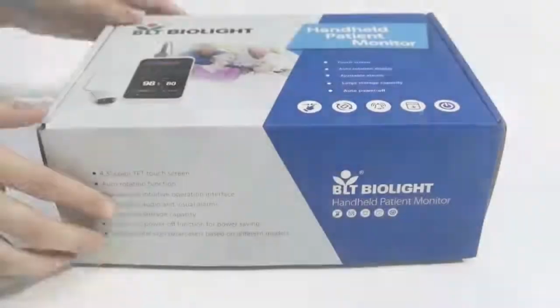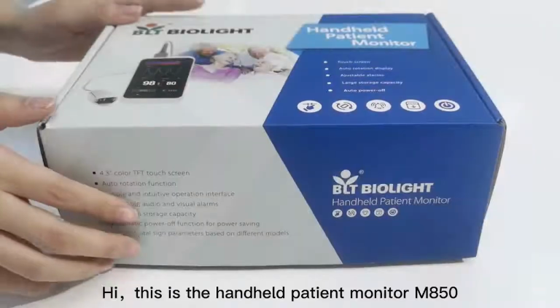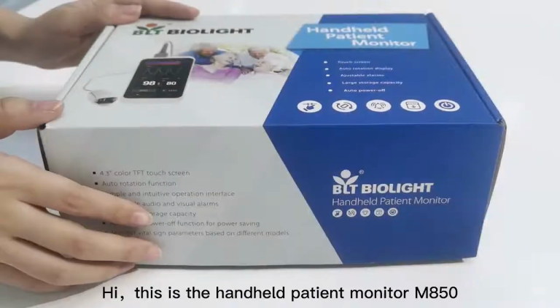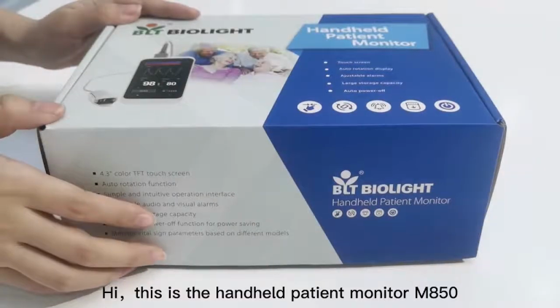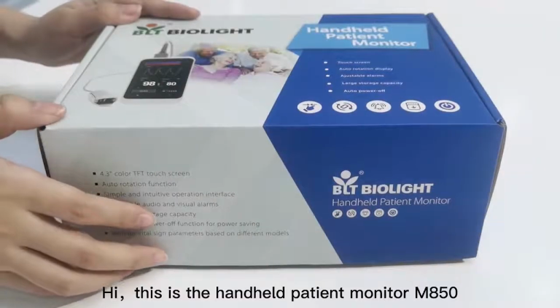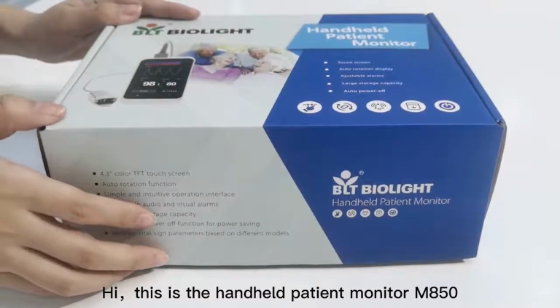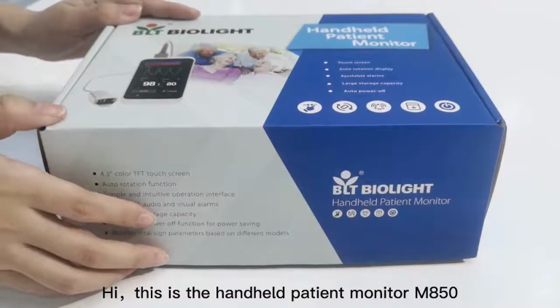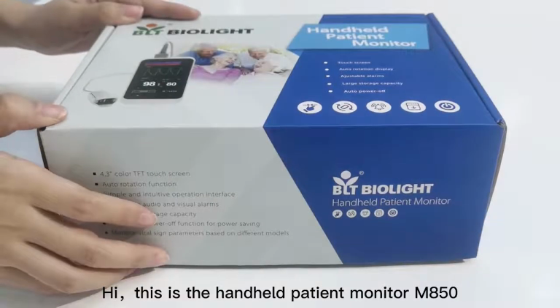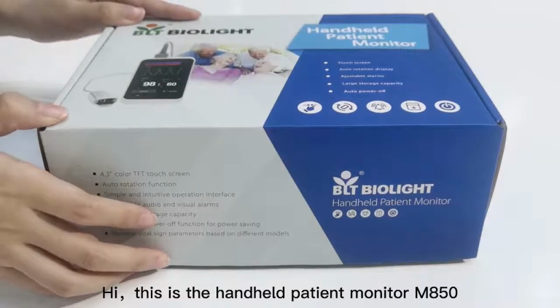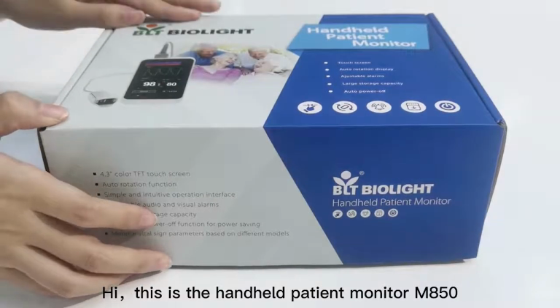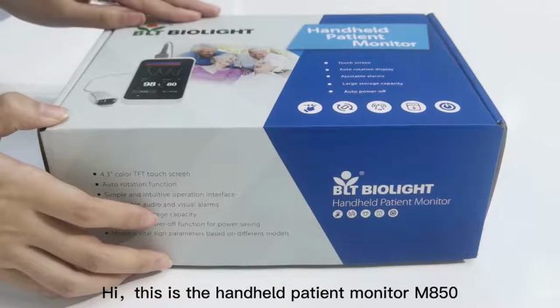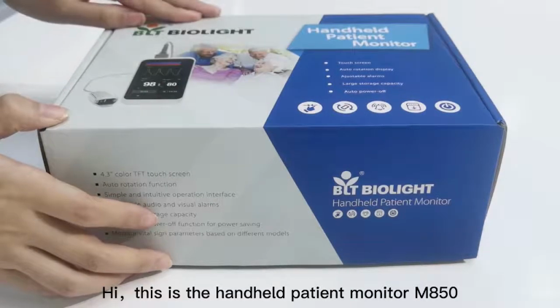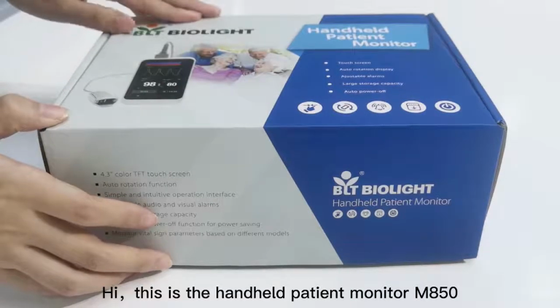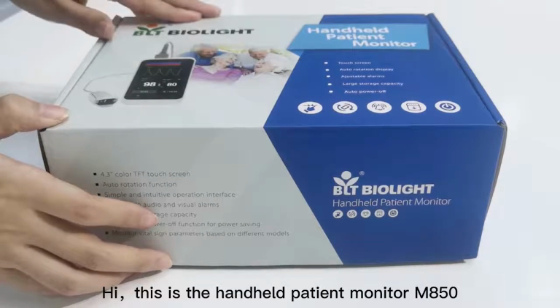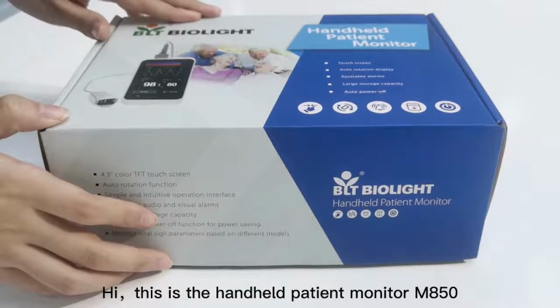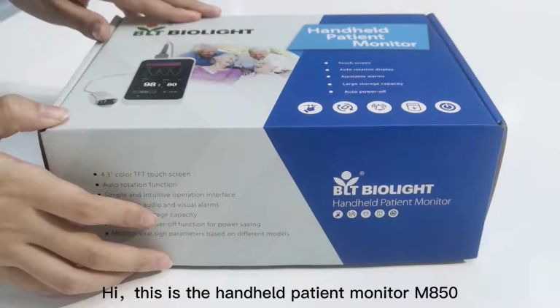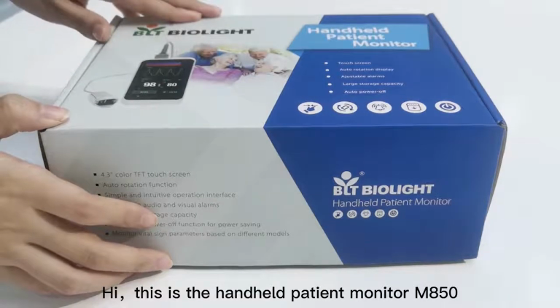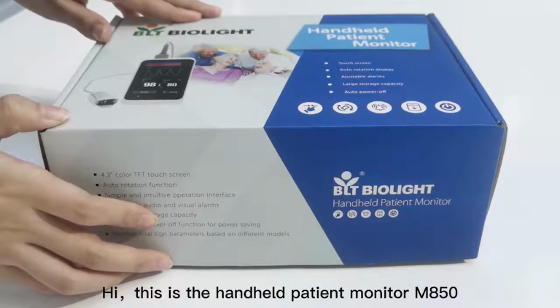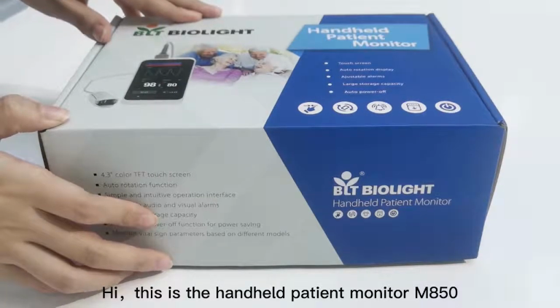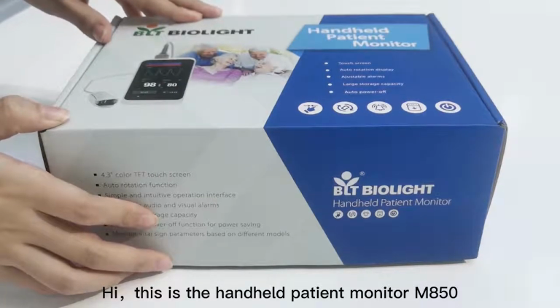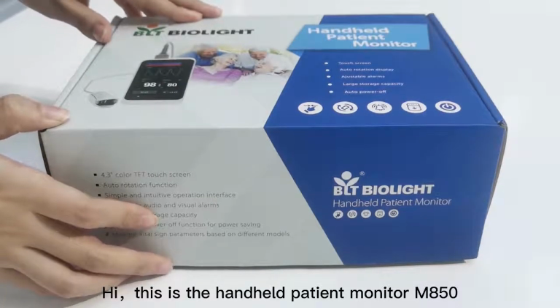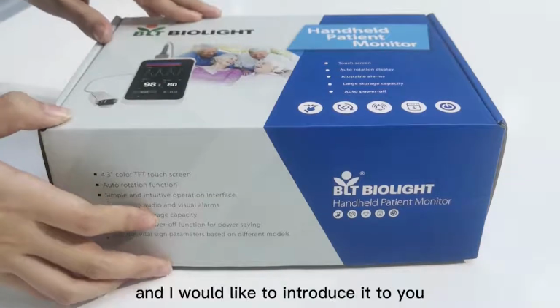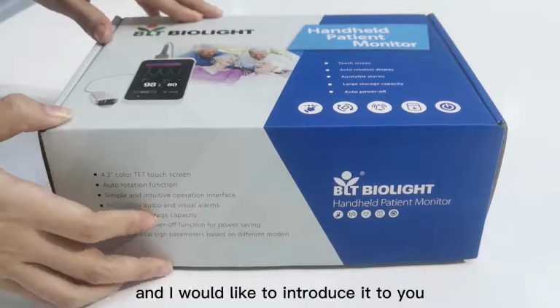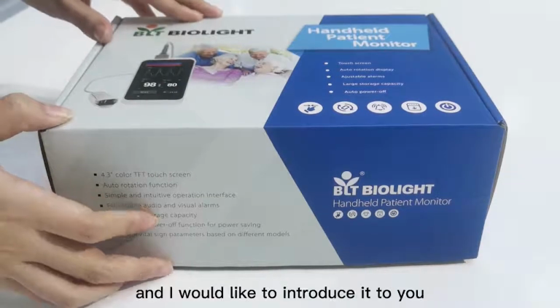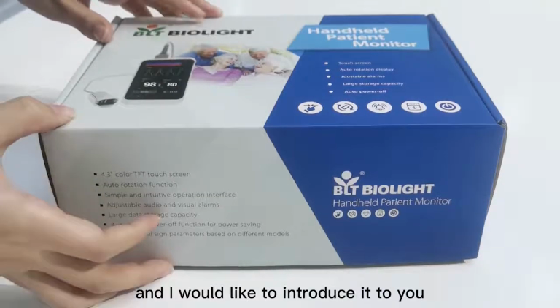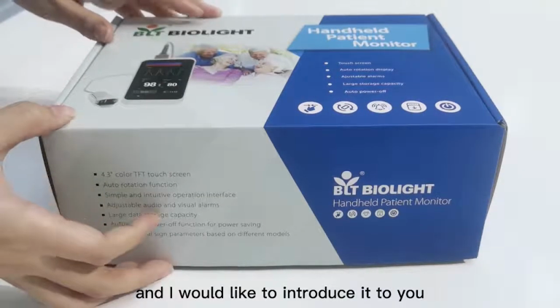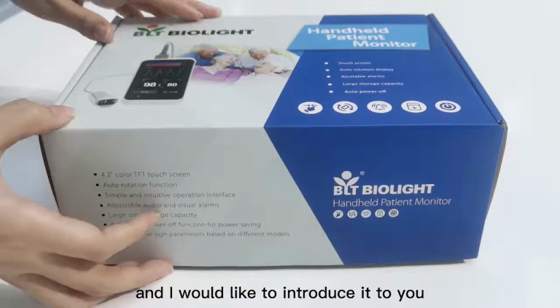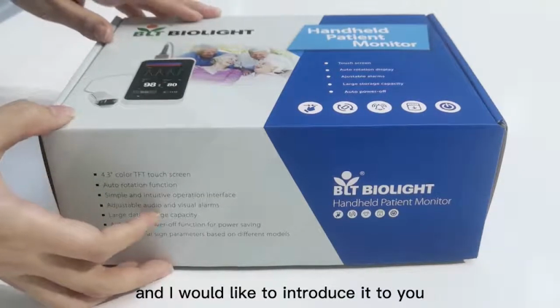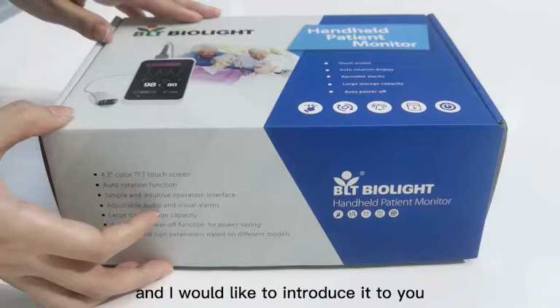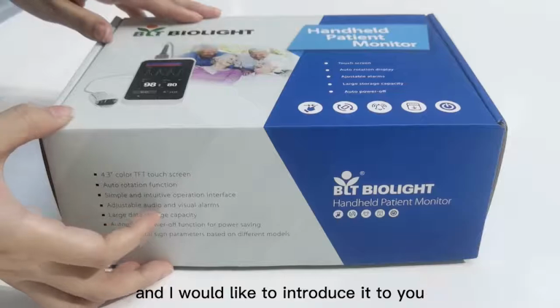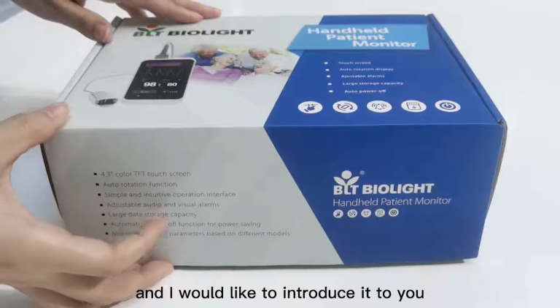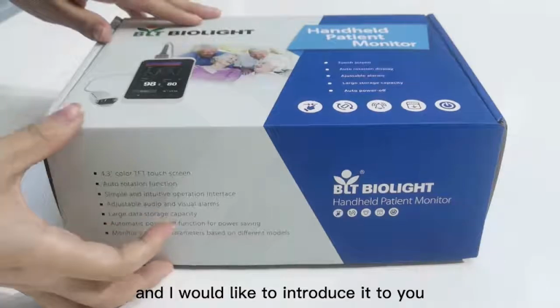Hi, this is the Handheld Patient Monitor M850 and I would like to introduce it to you.